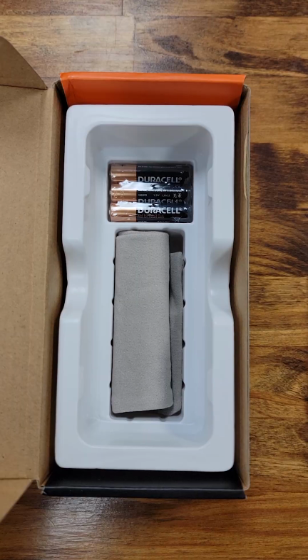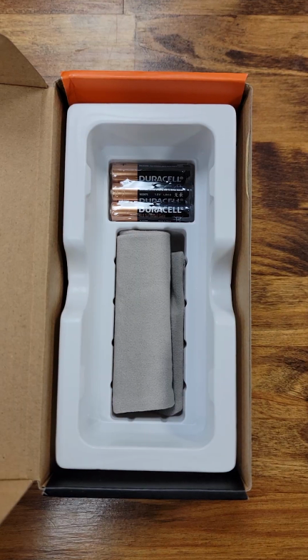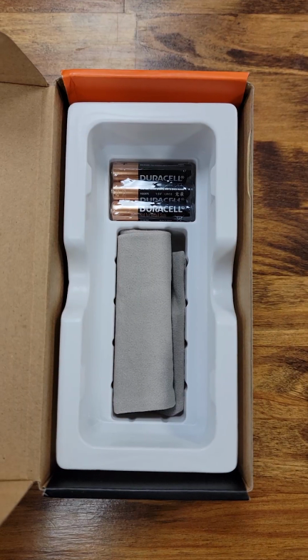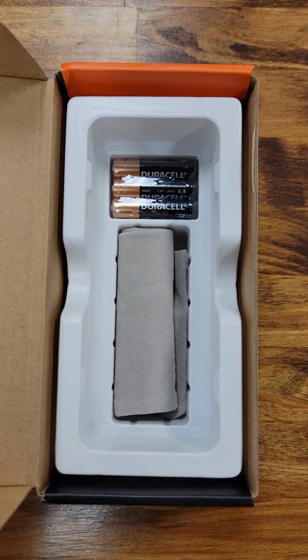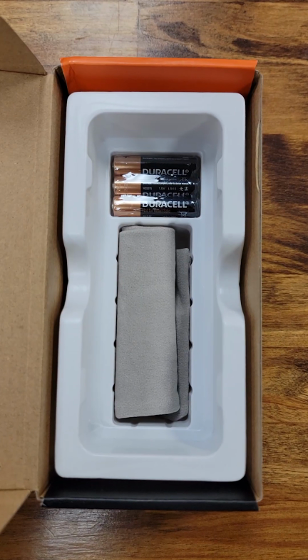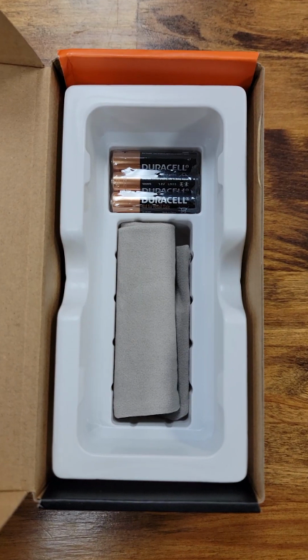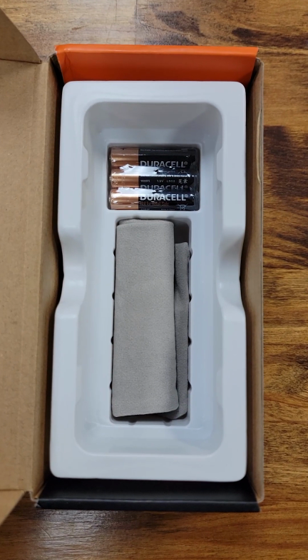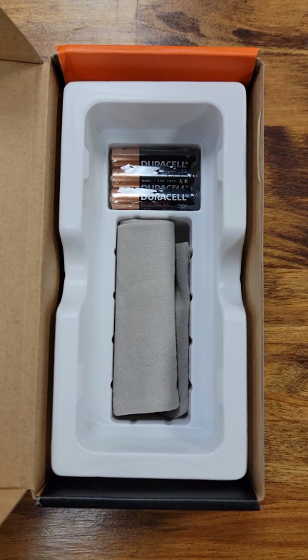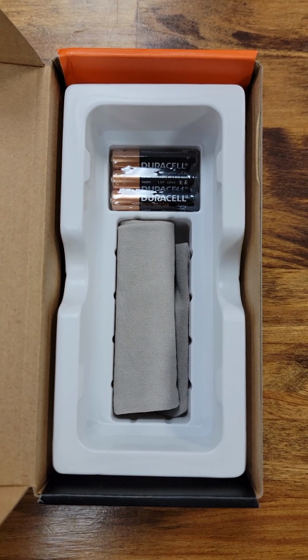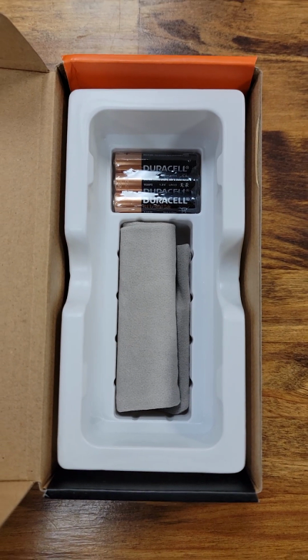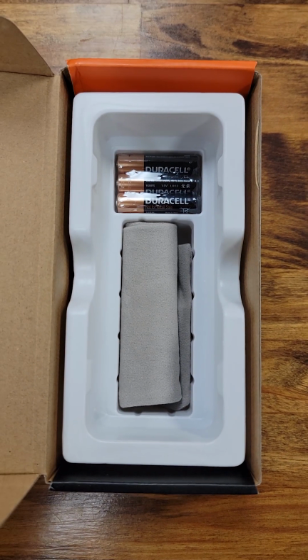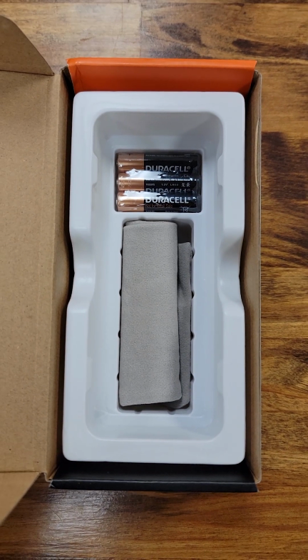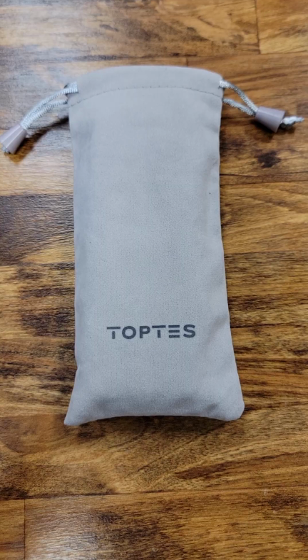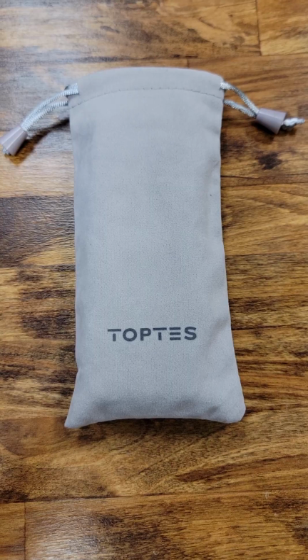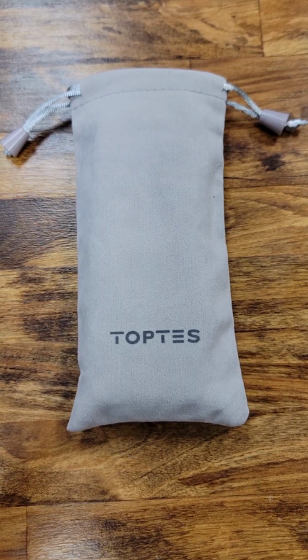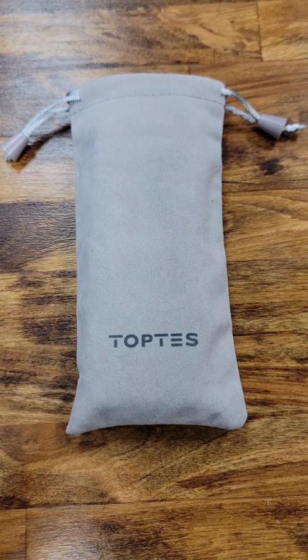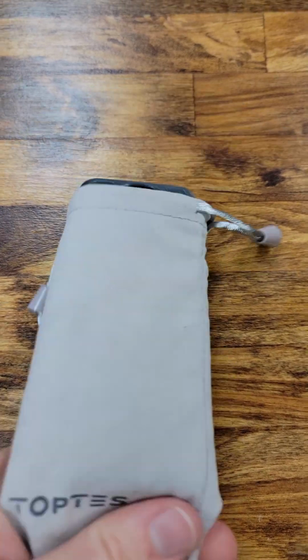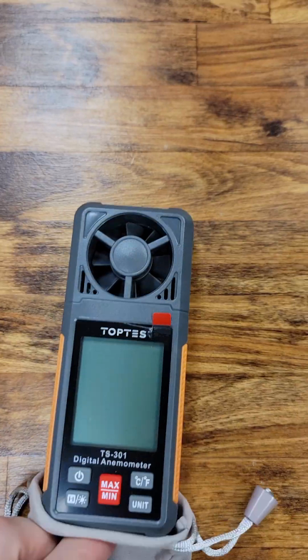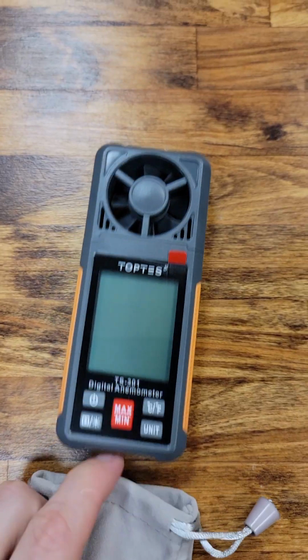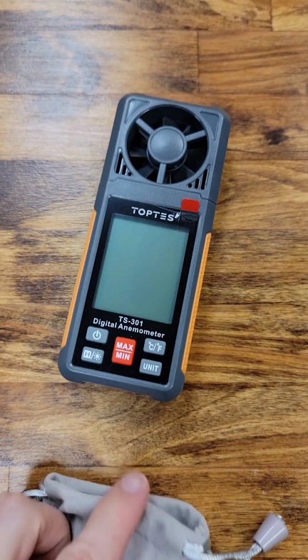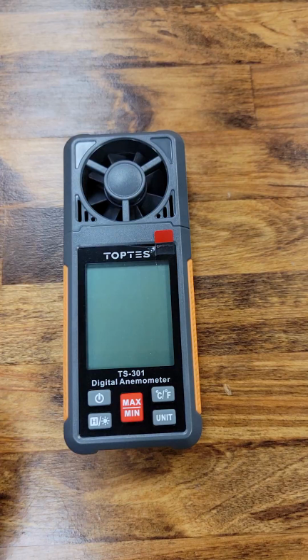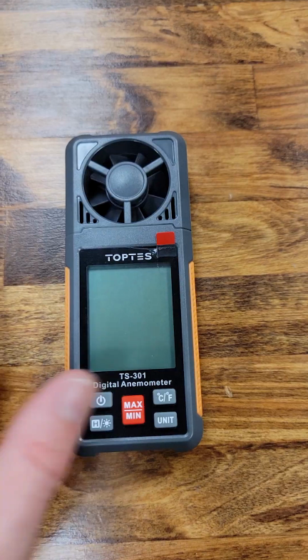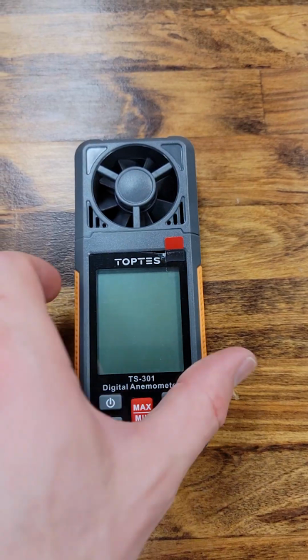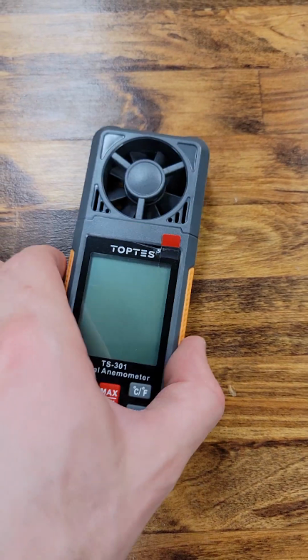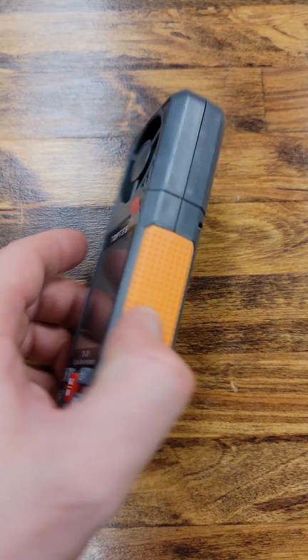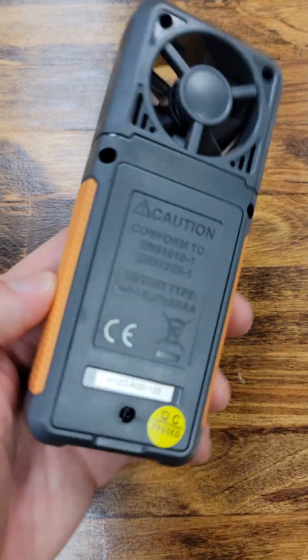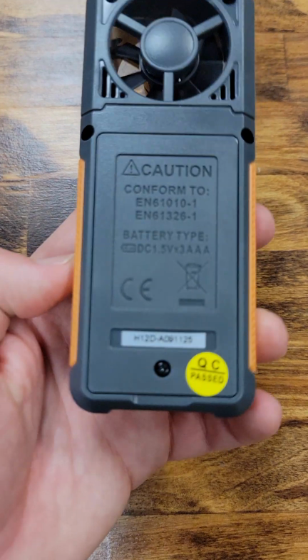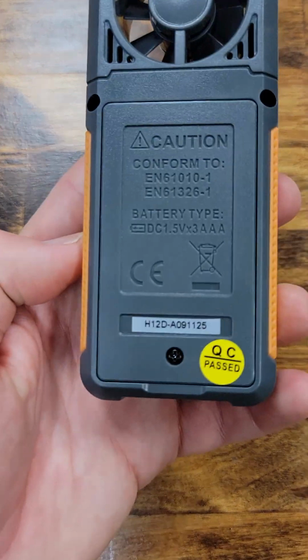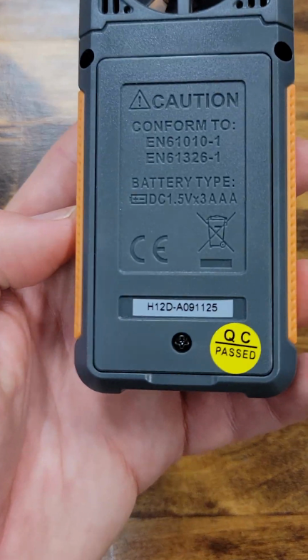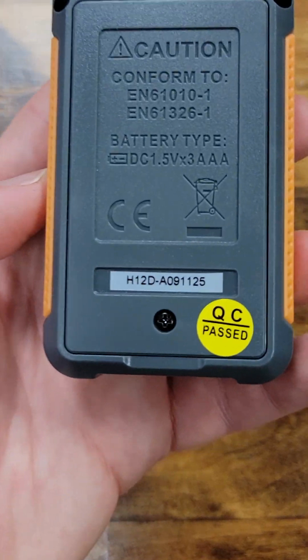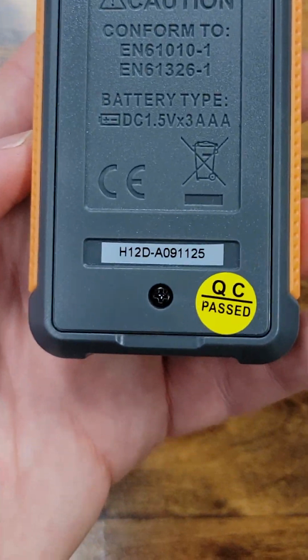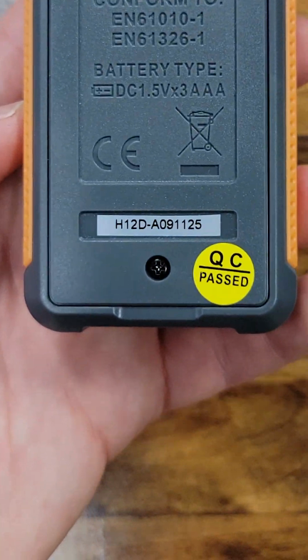It comes with three AAA batteries and a protective pouch, but does not have a screwdriver included.